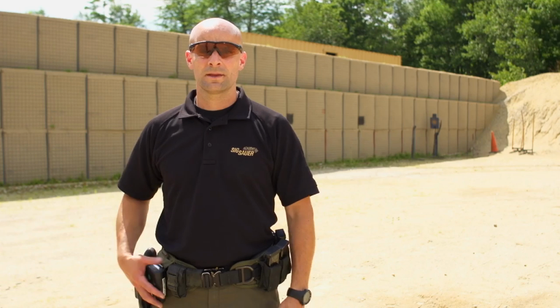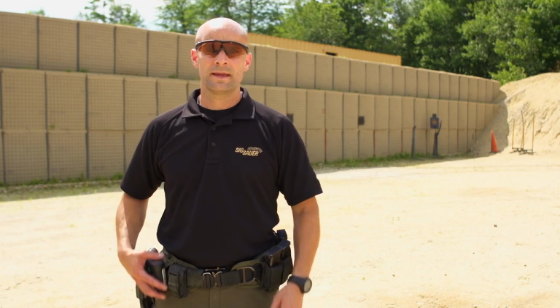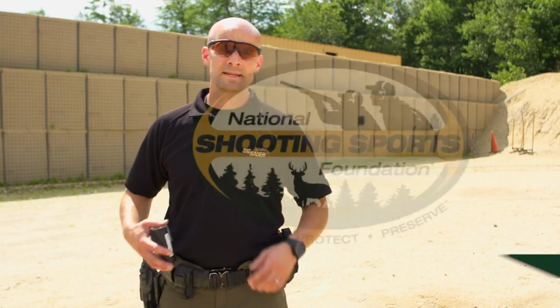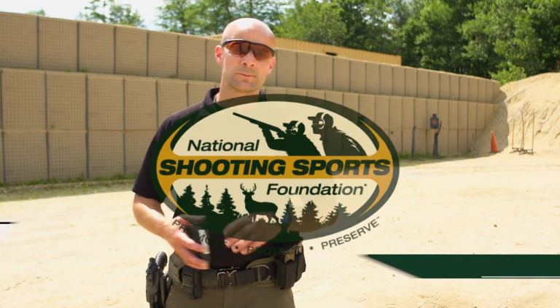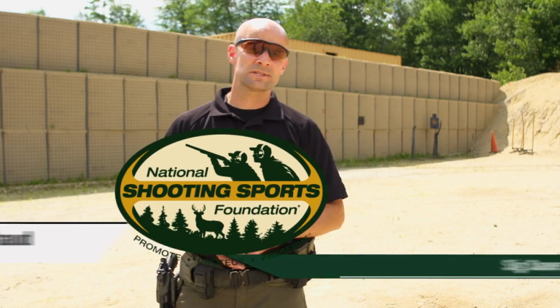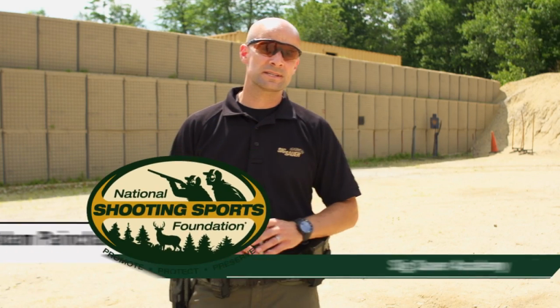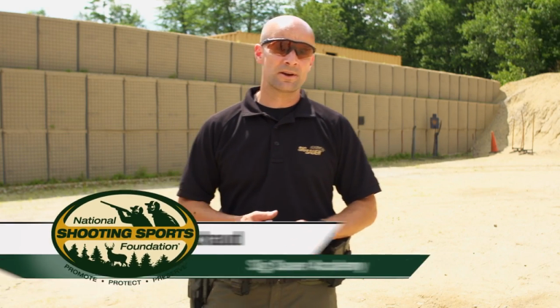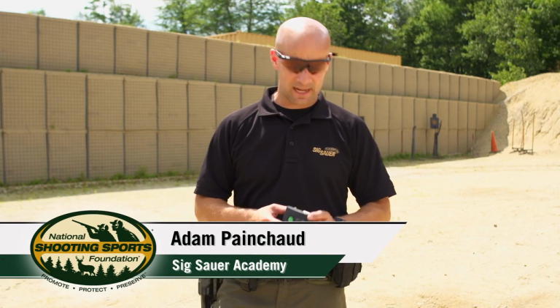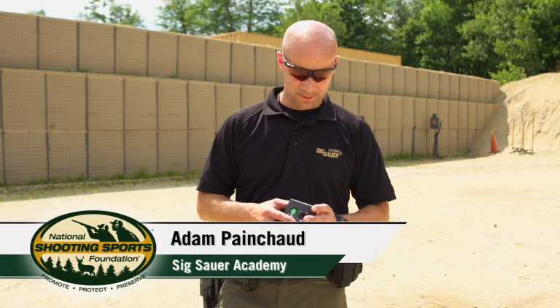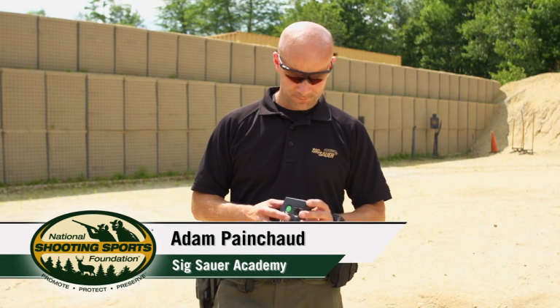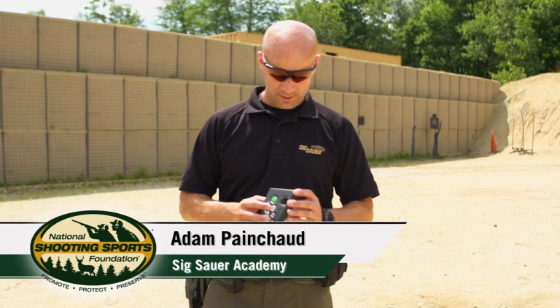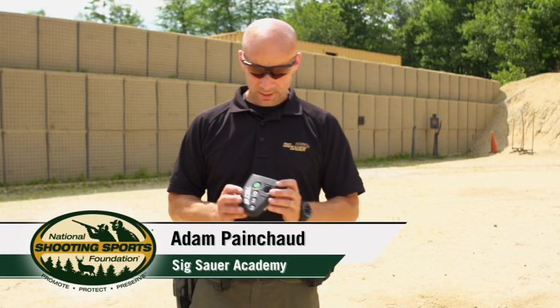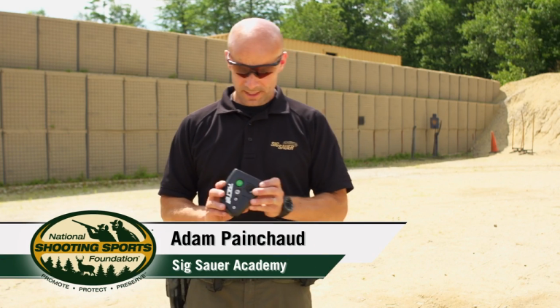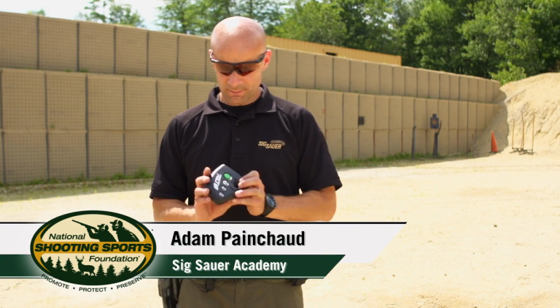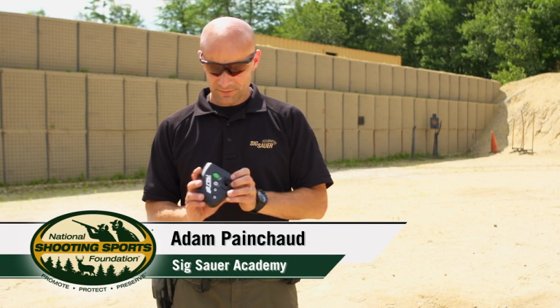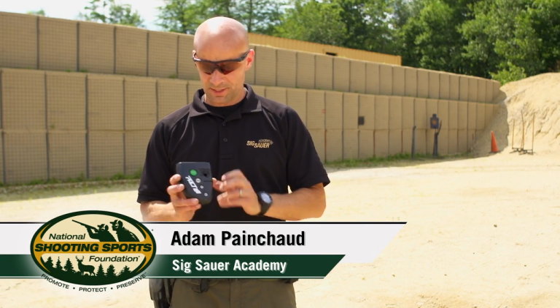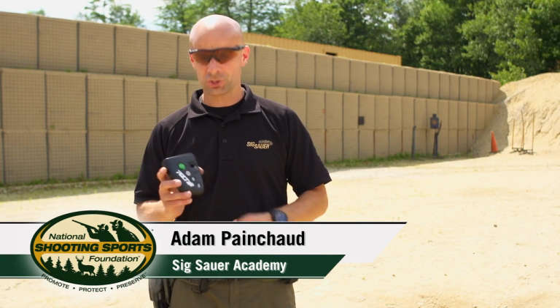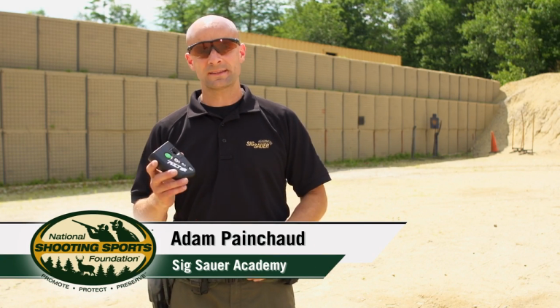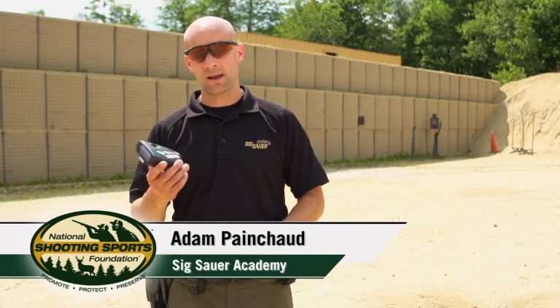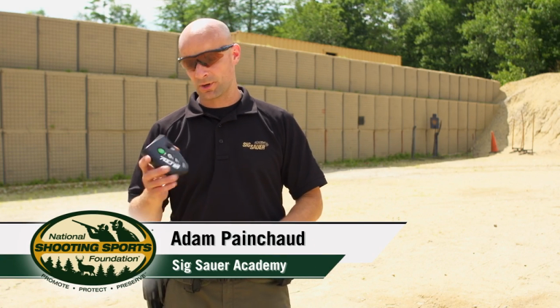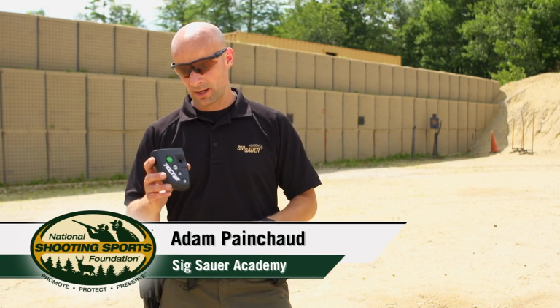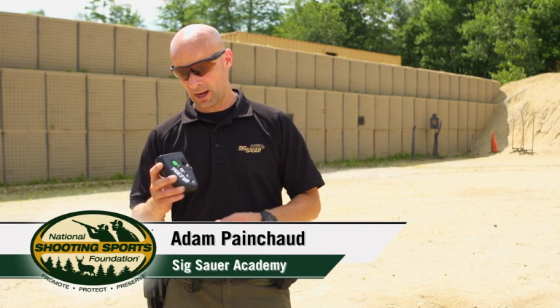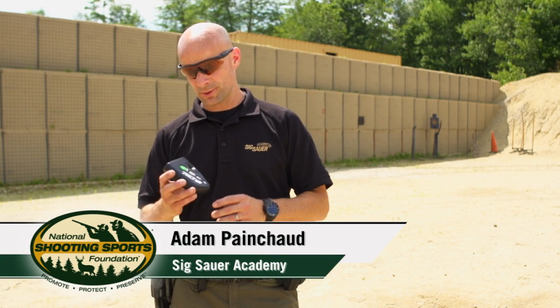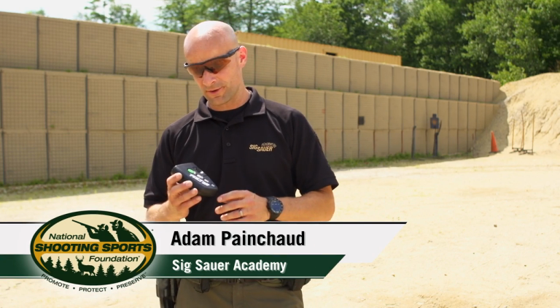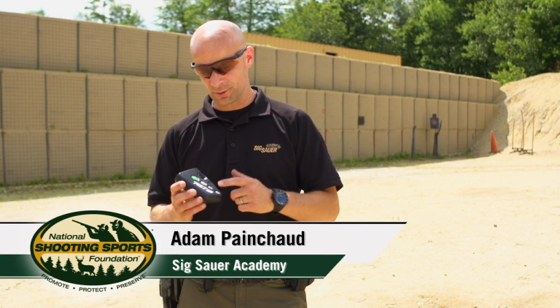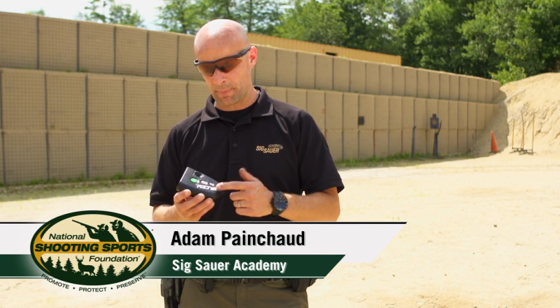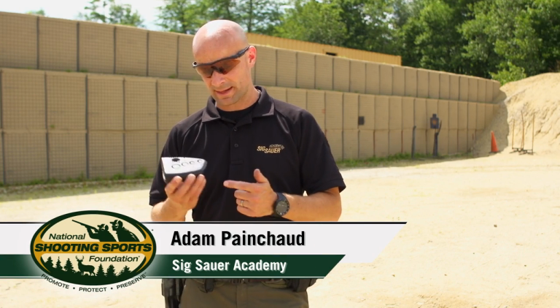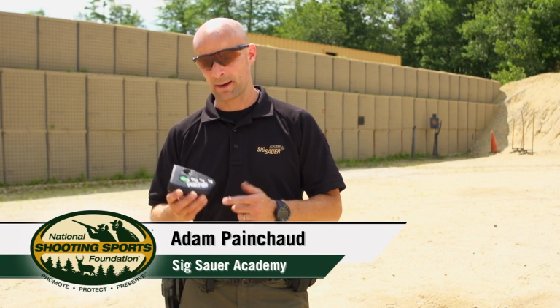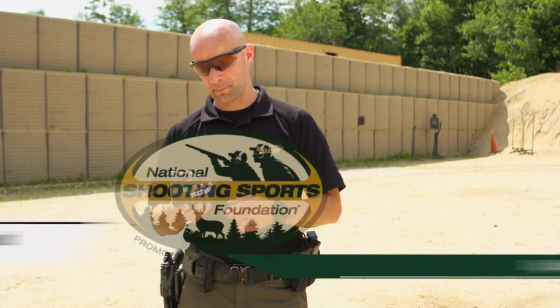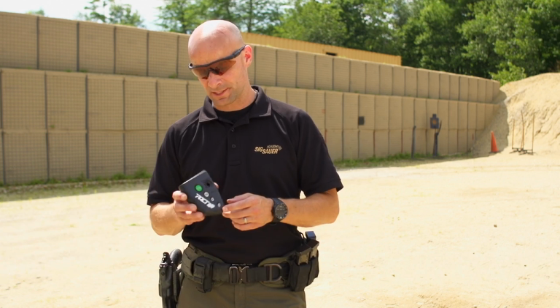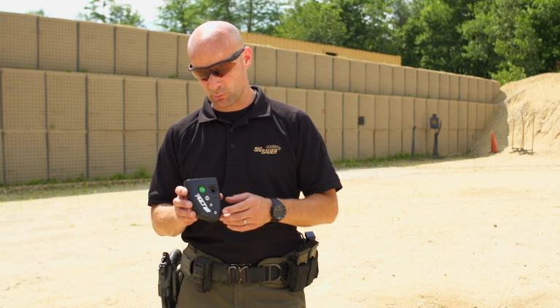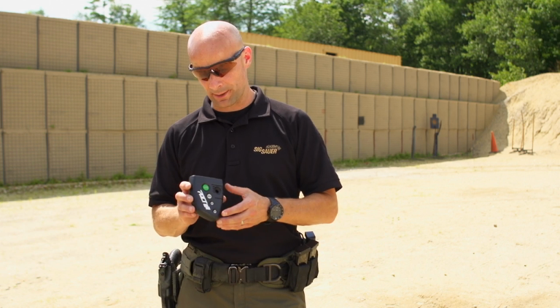Hey, it's Adam with the 6R Academy. I want to talk to you about the shot timer, often referred to as the PACT timer — PACT is a brand.